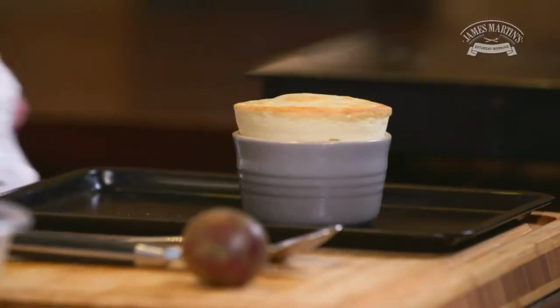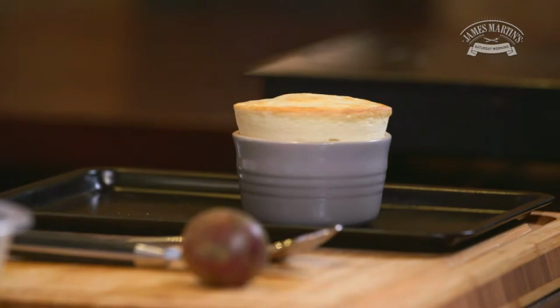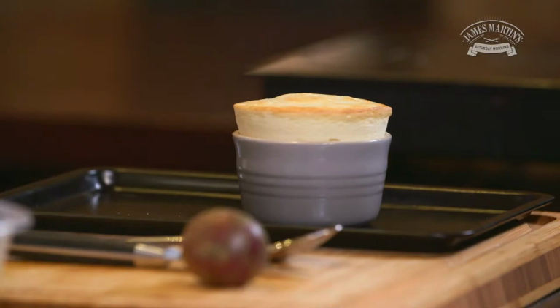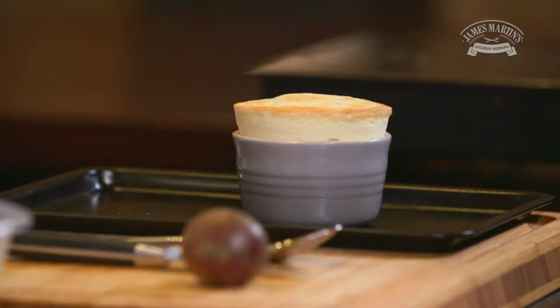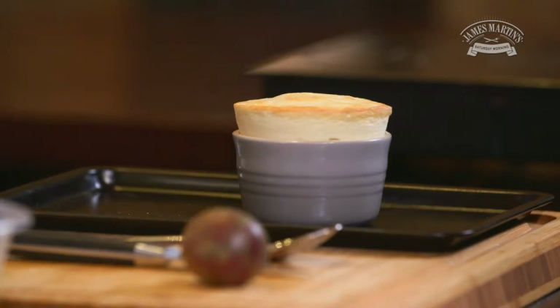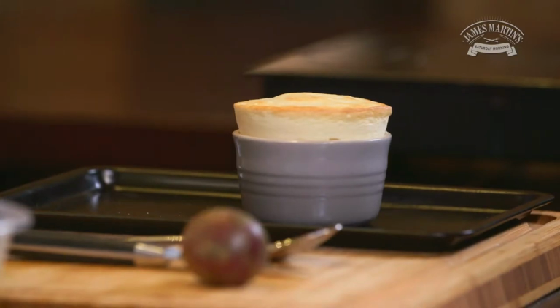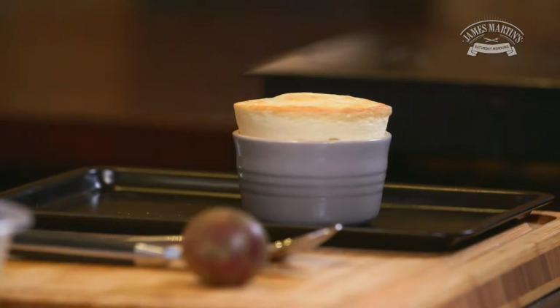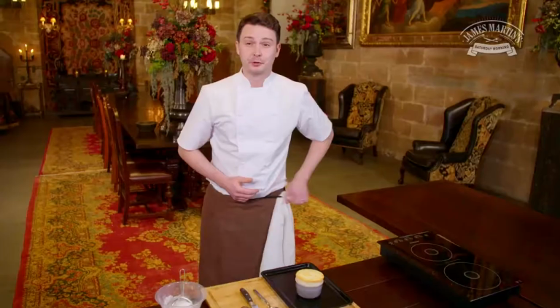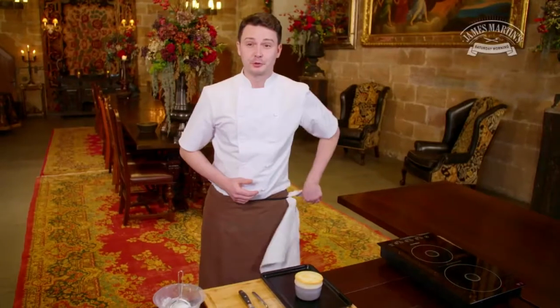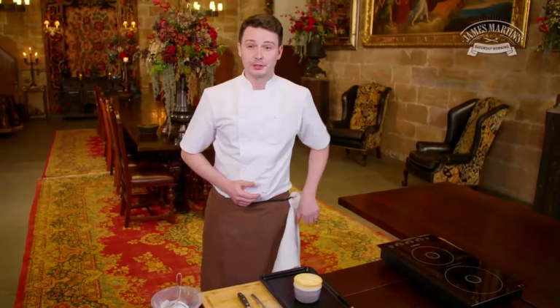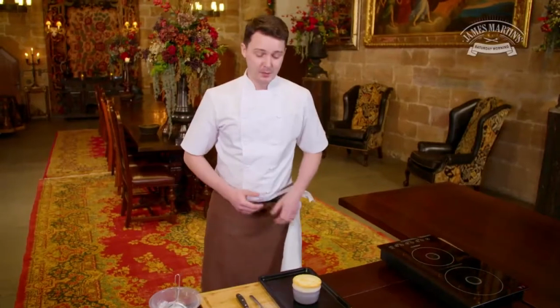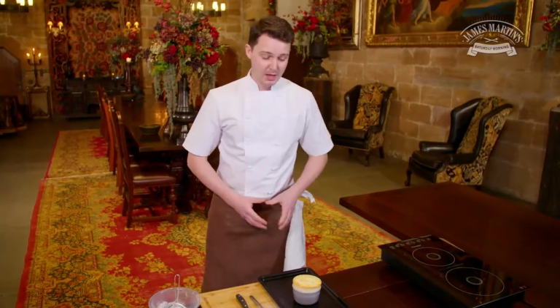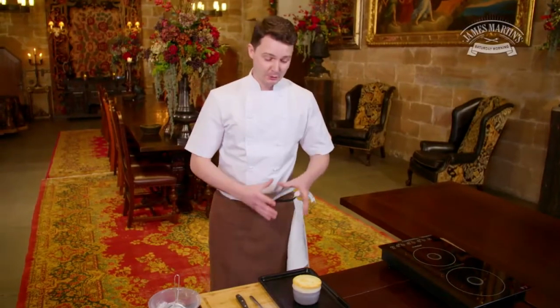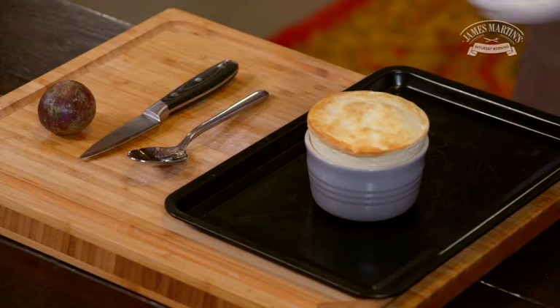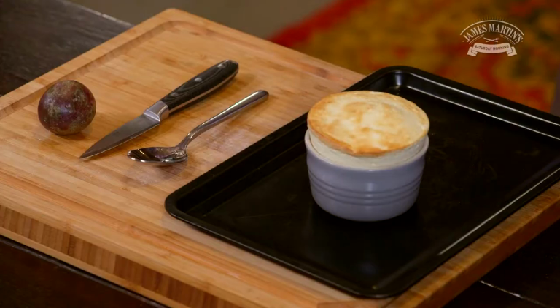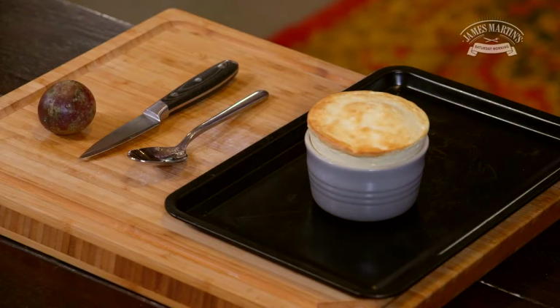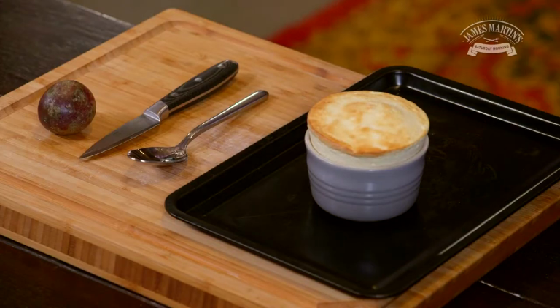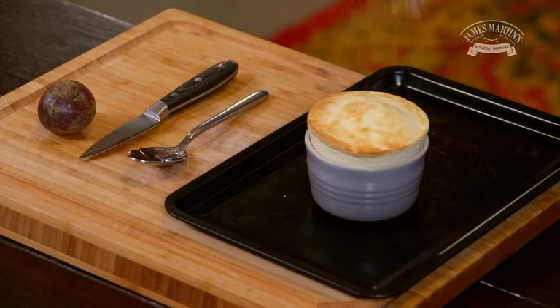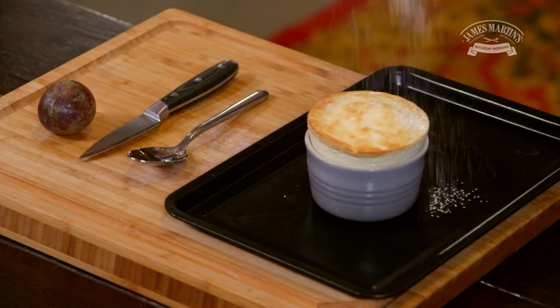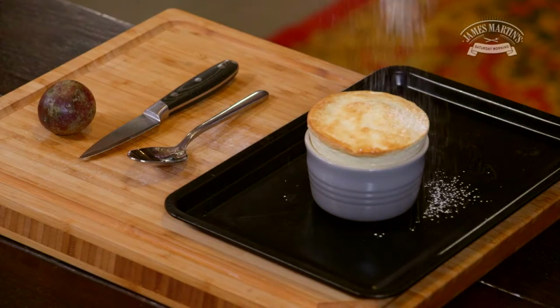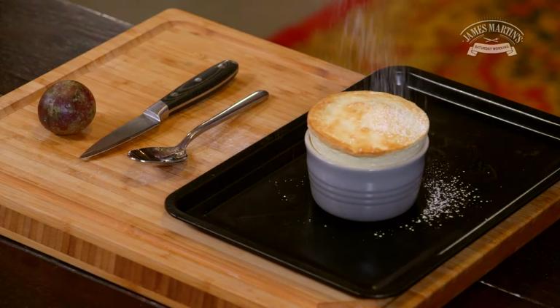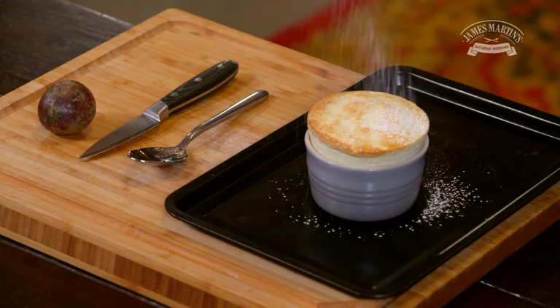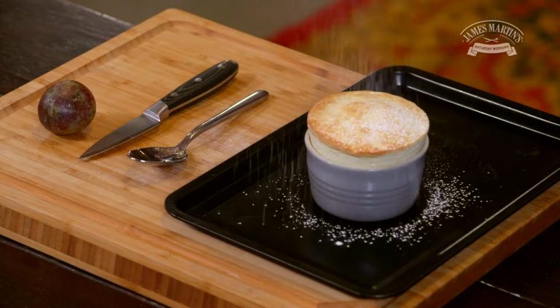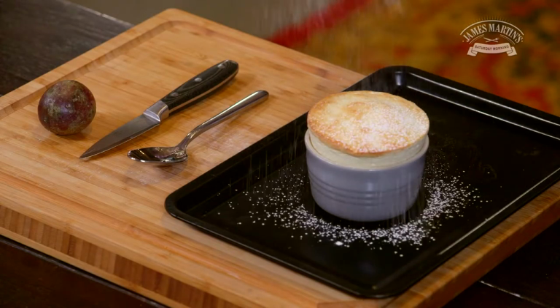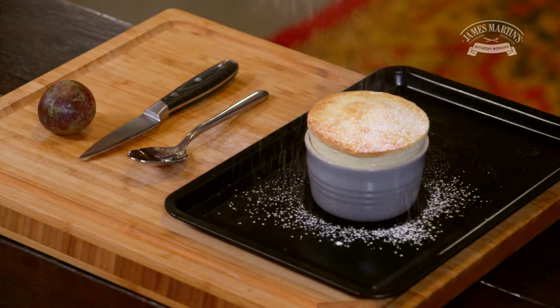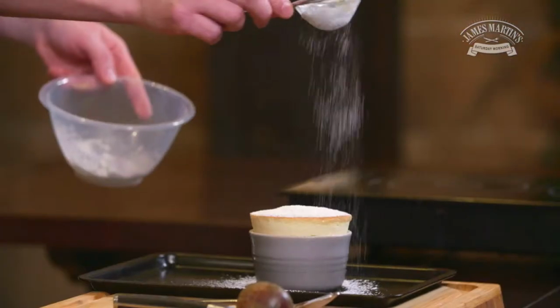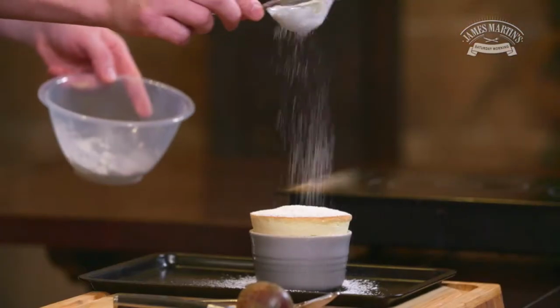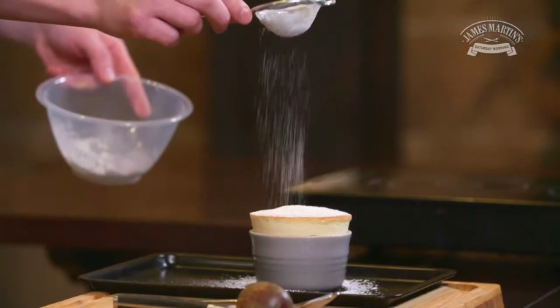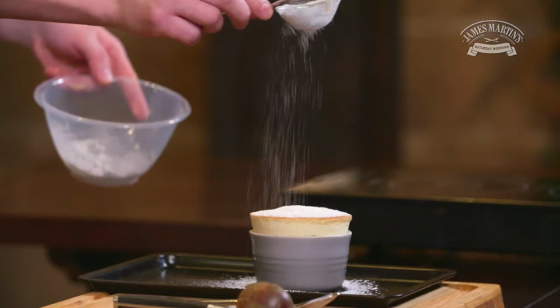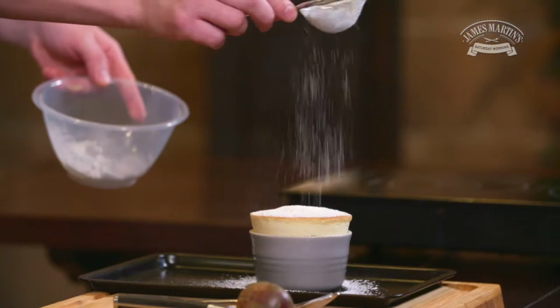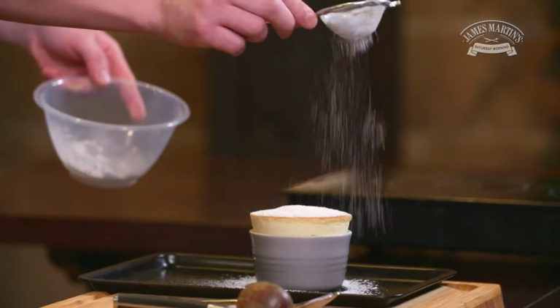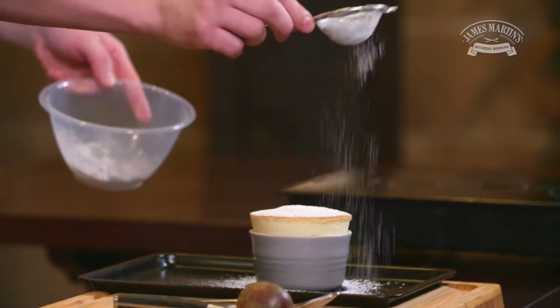So here you have my passion fruit soufflé, ready for garnishing with a little bit of icing sugar and some fresh passion fruit.